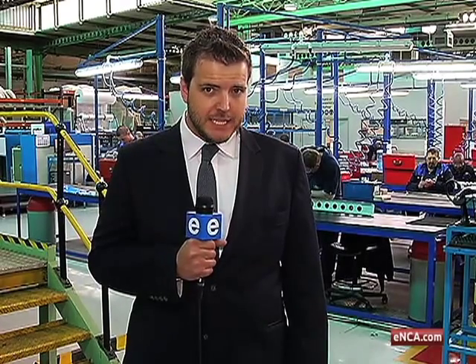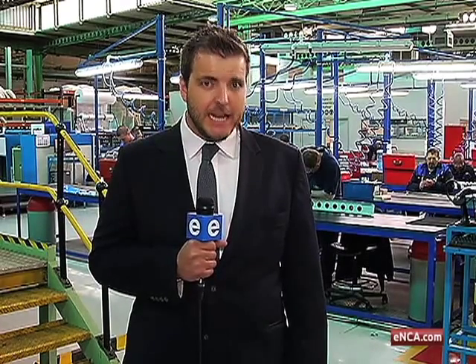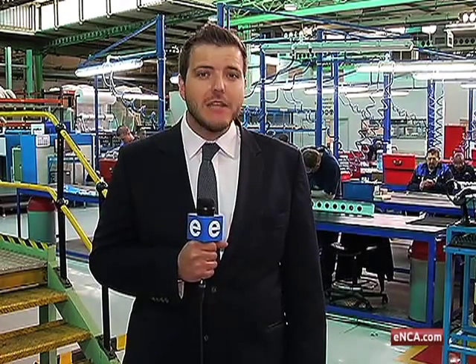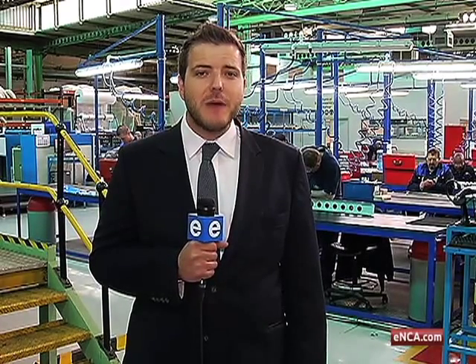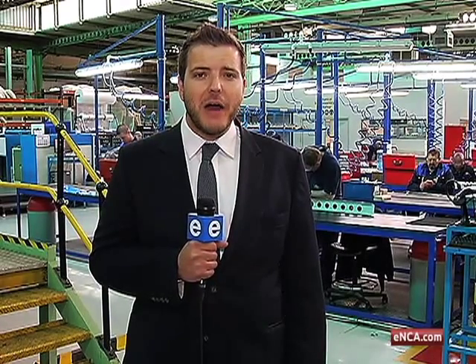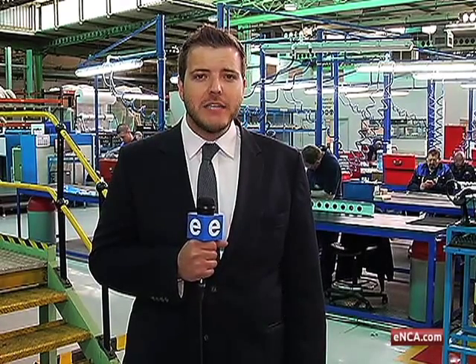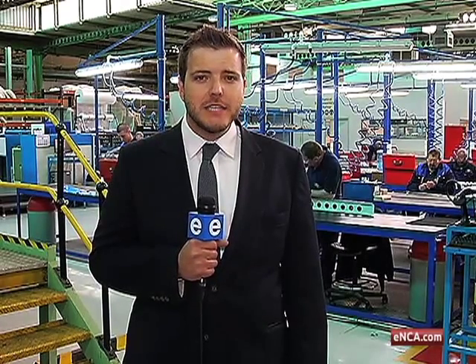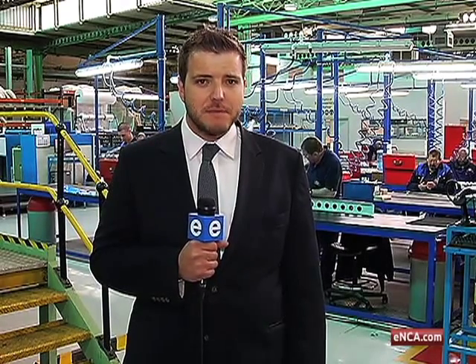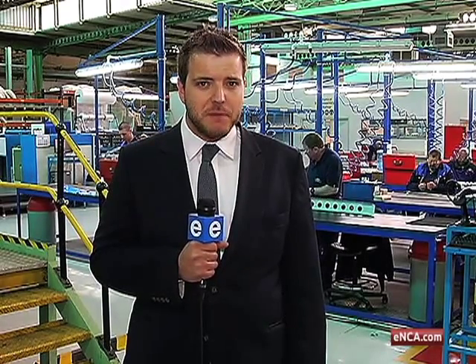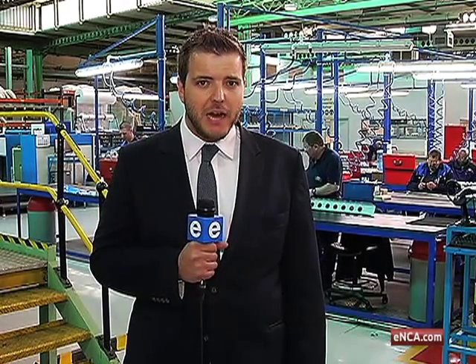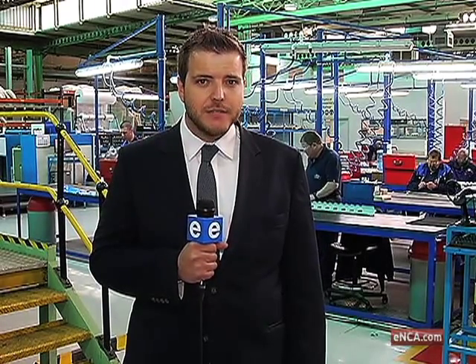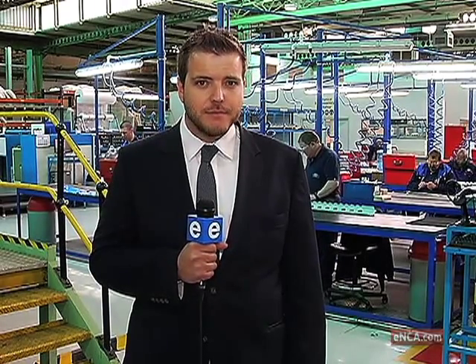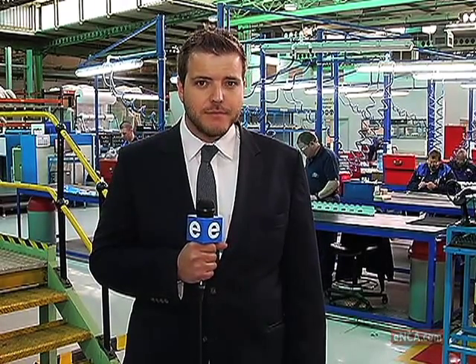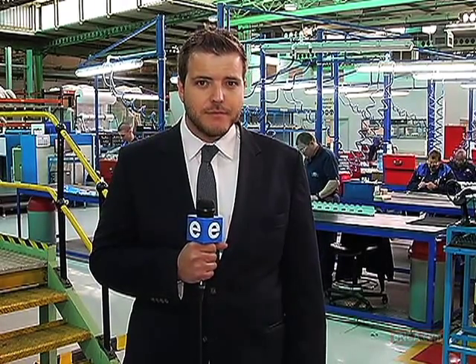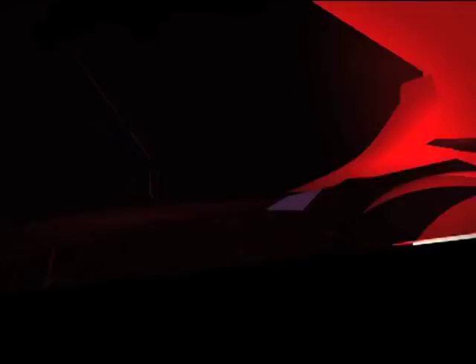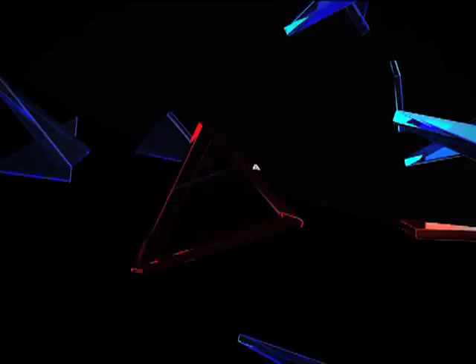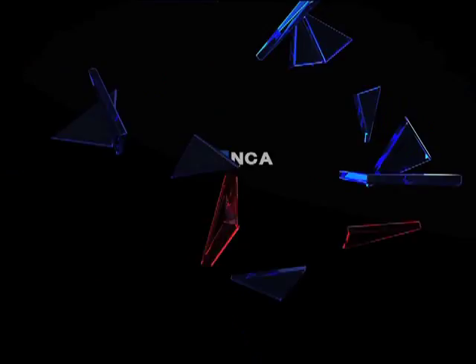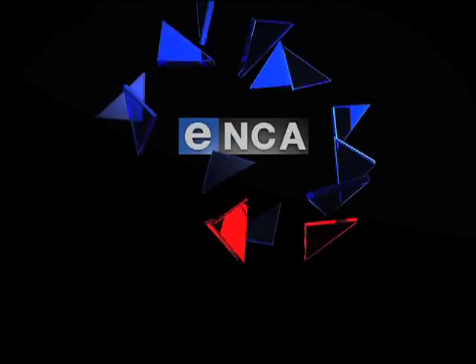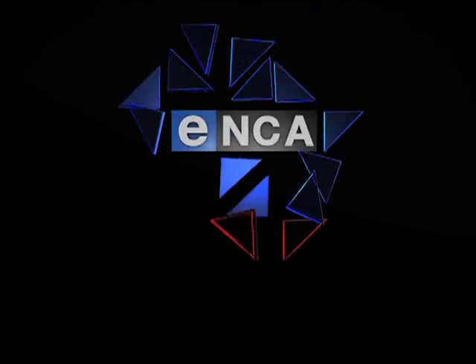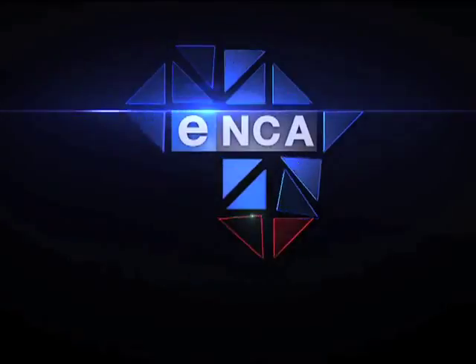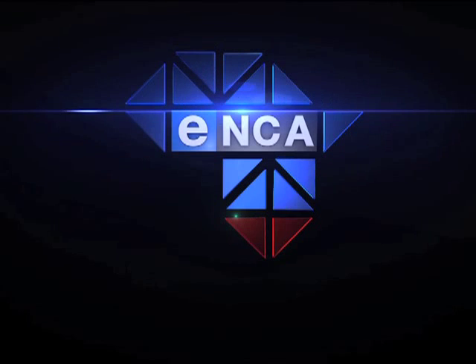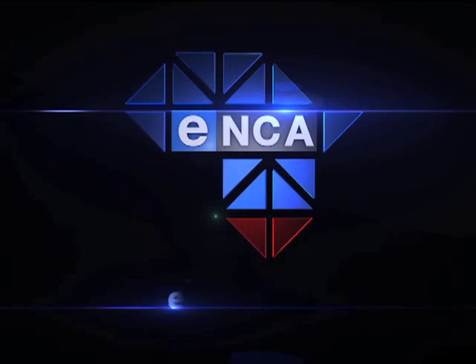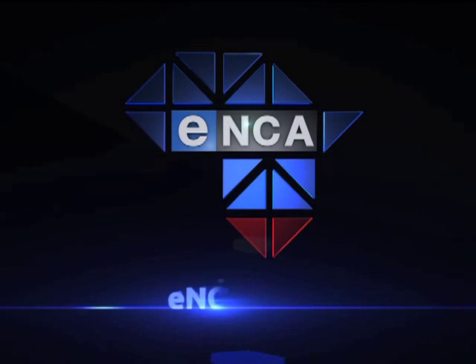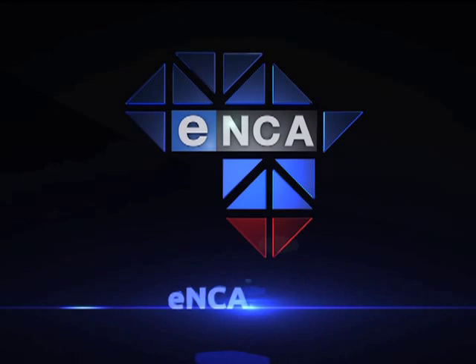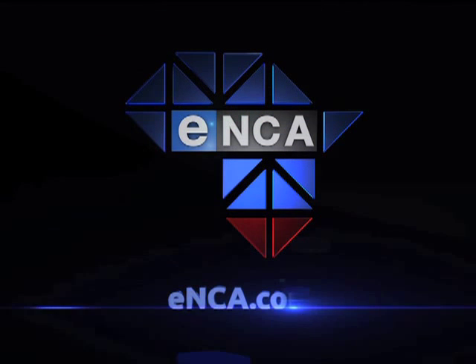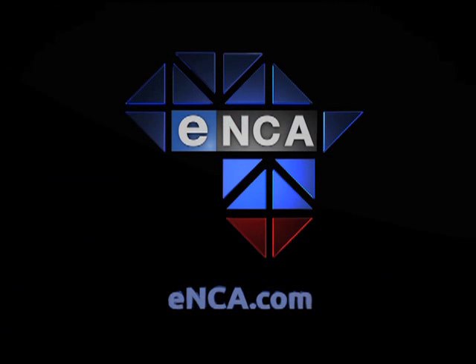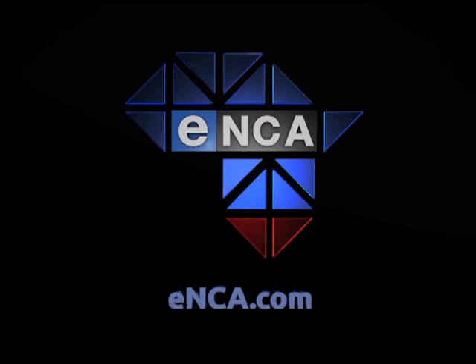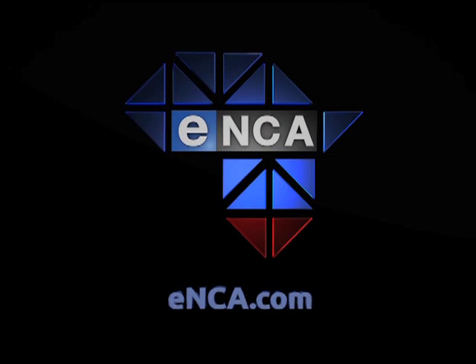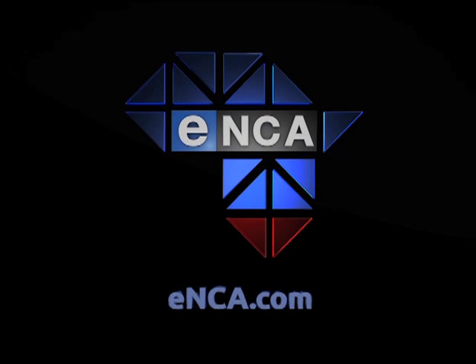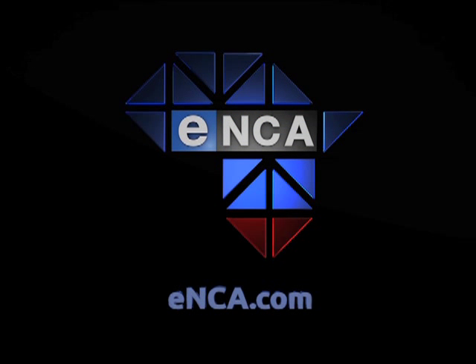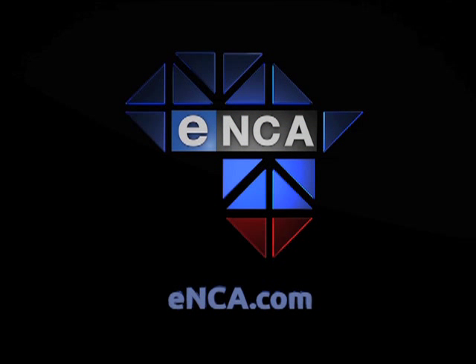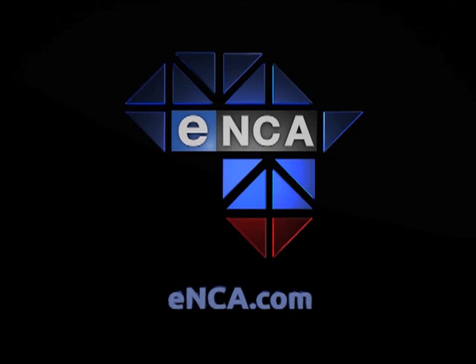Nicholas Bauer, Kempton Park. News that moves. ENCA.com.